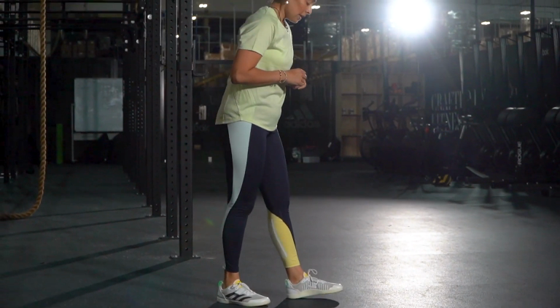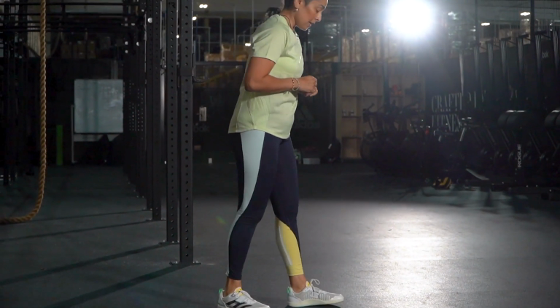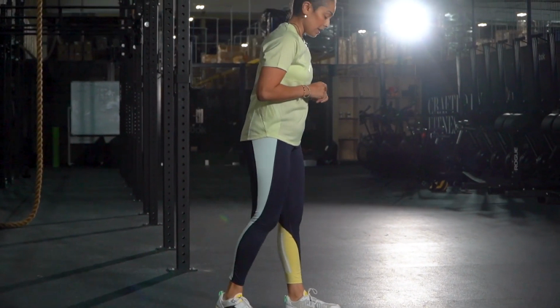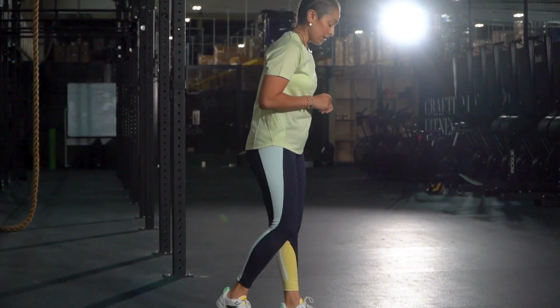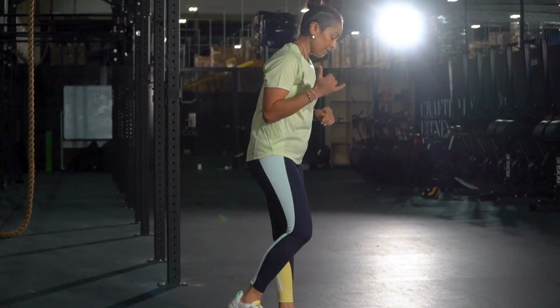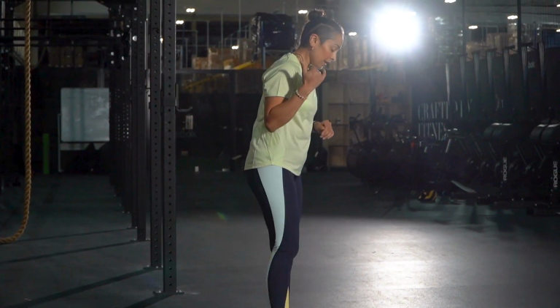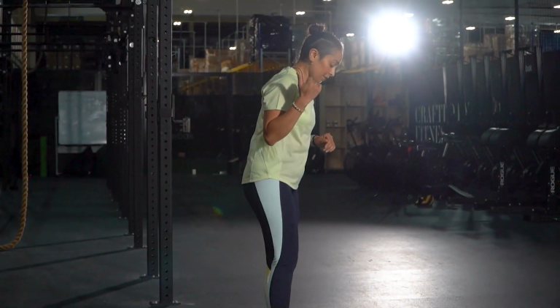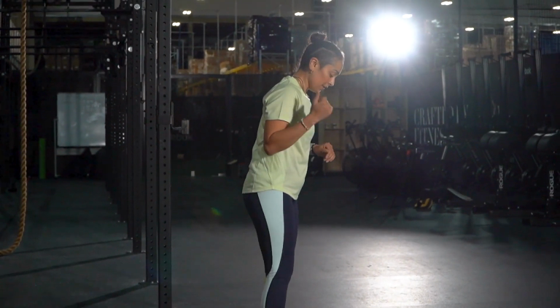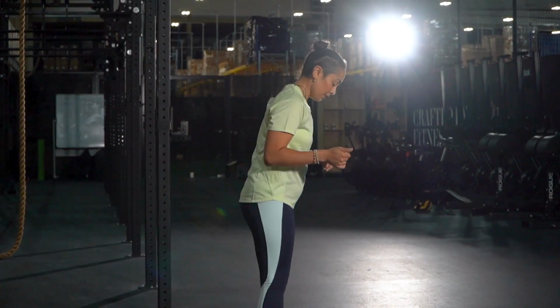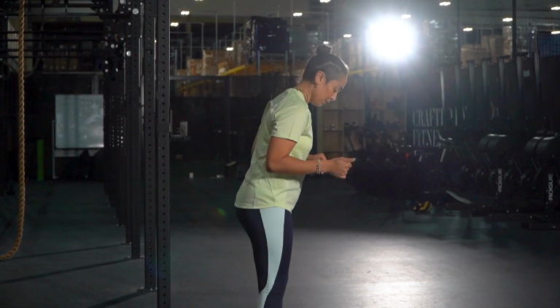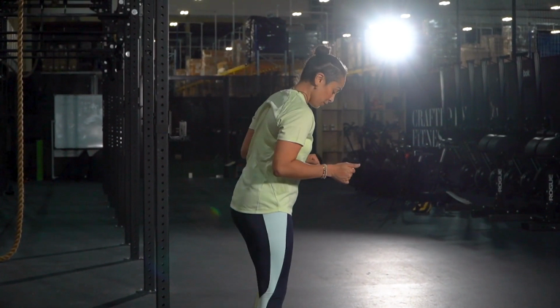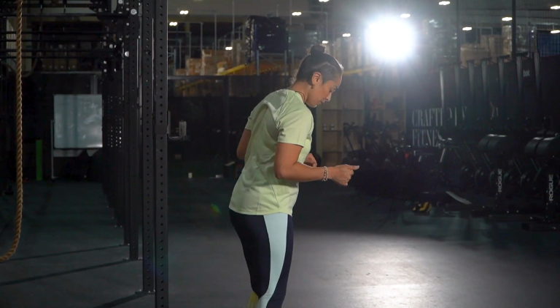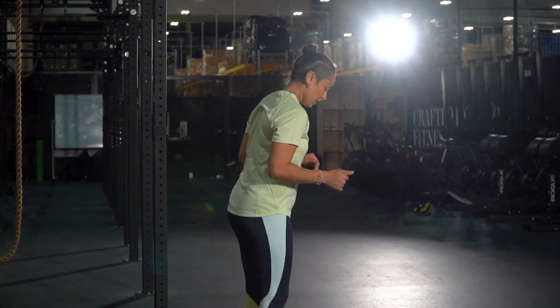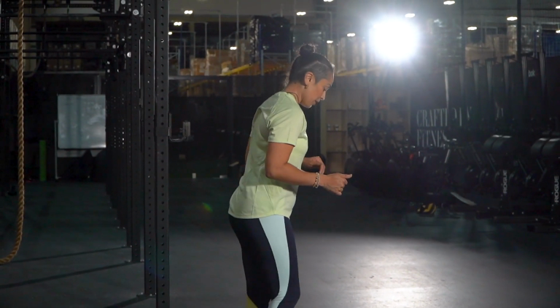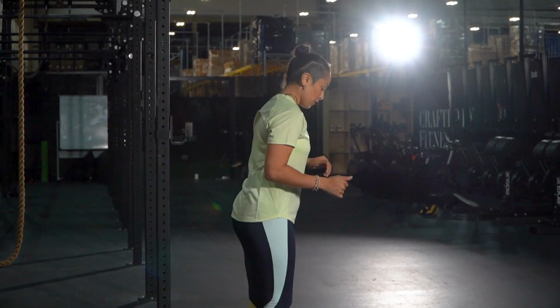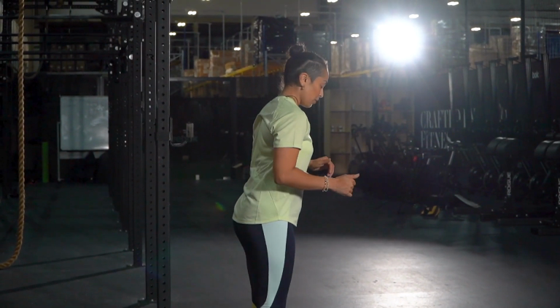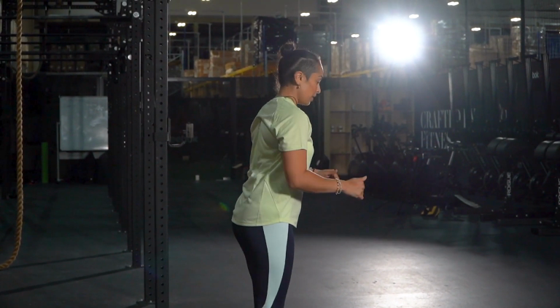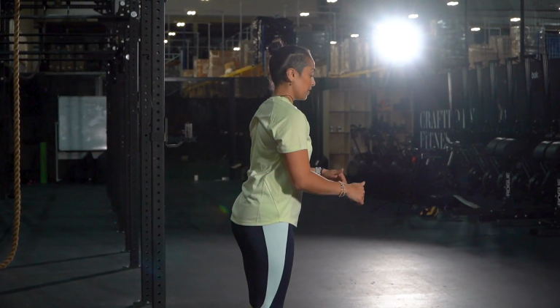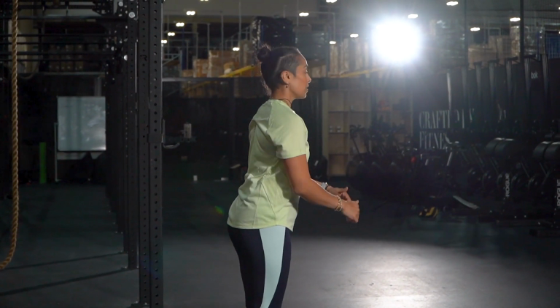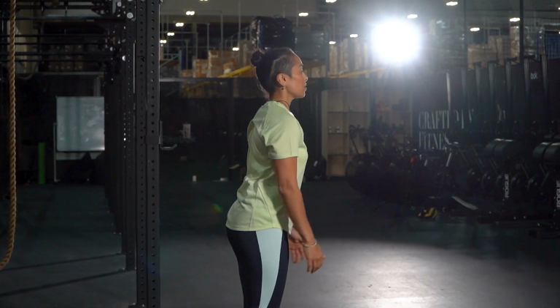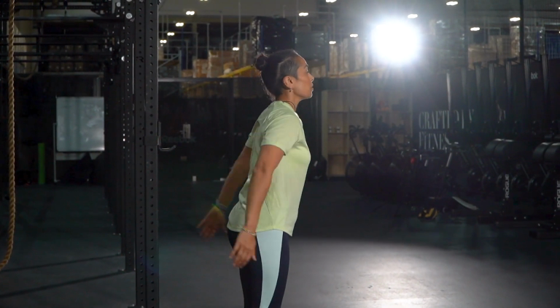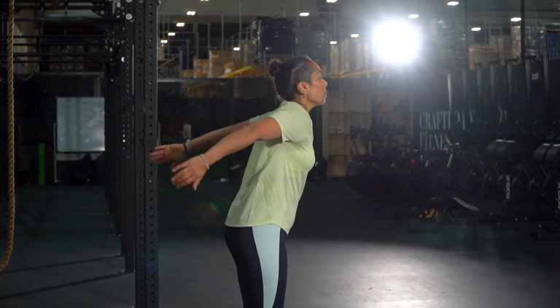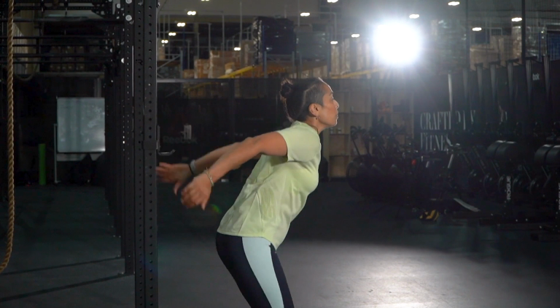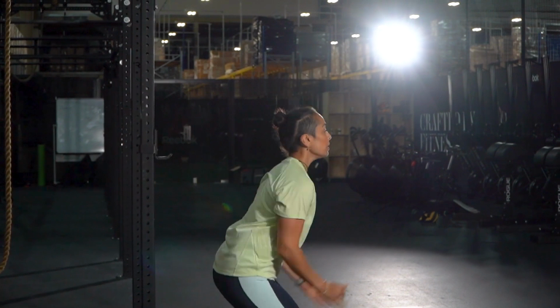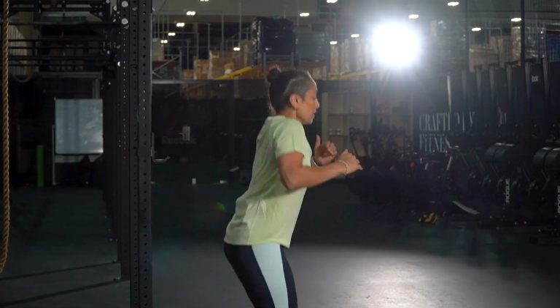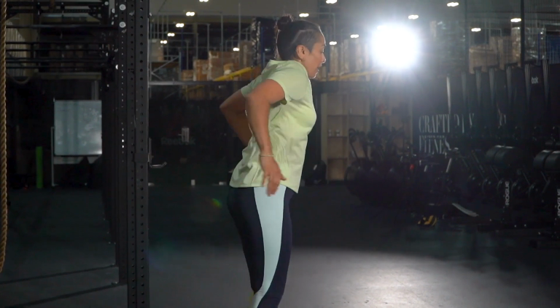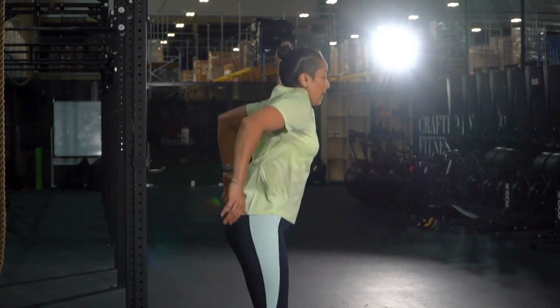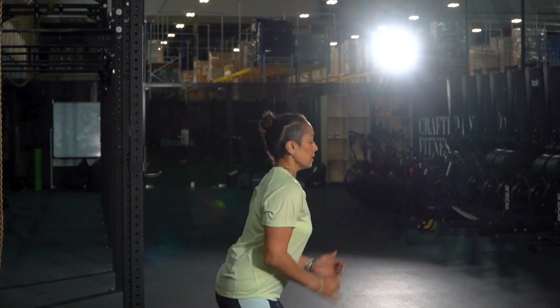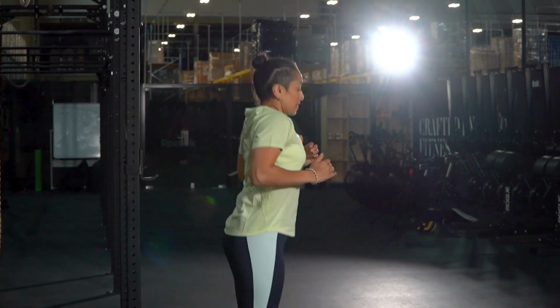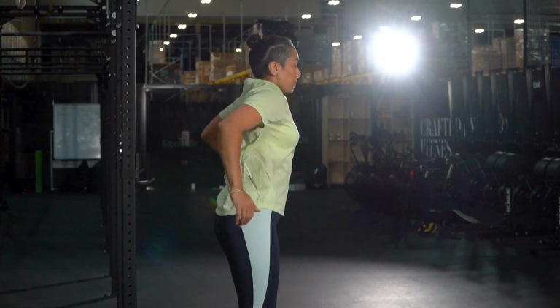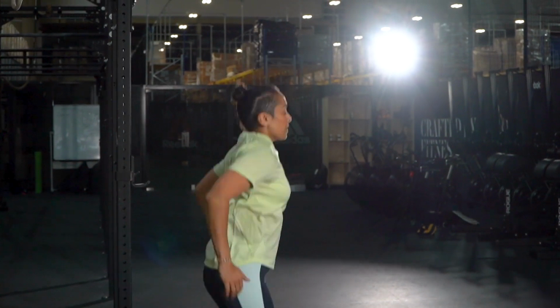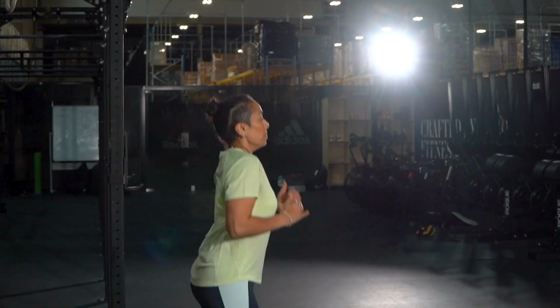In five, four, three, two, one — explode up. Last five, four, three, two, and one. All right, let's go do it.